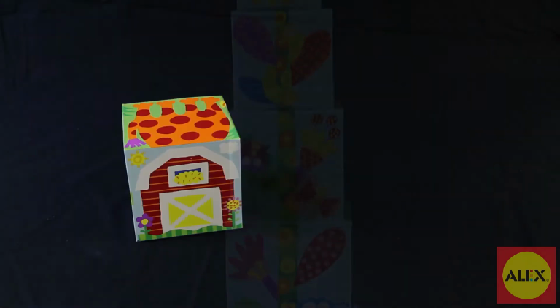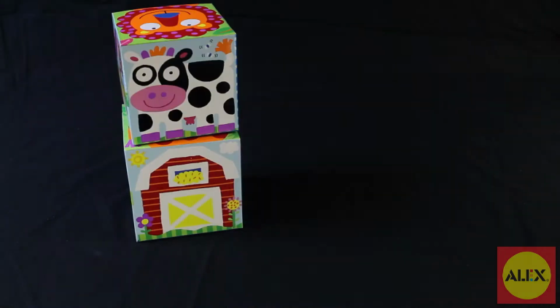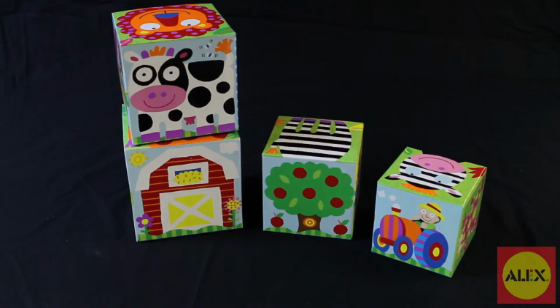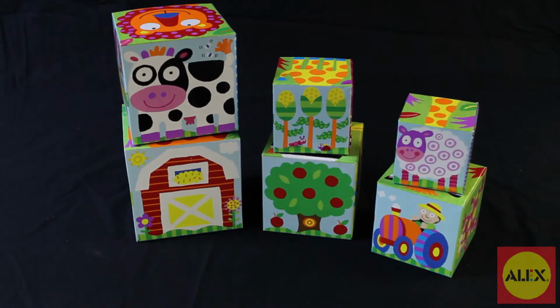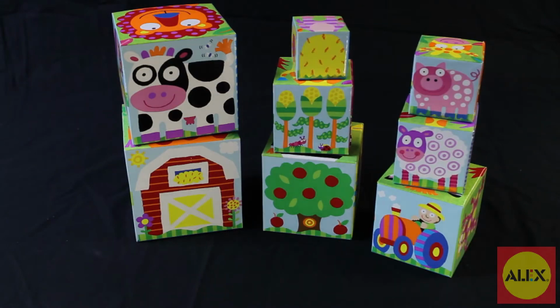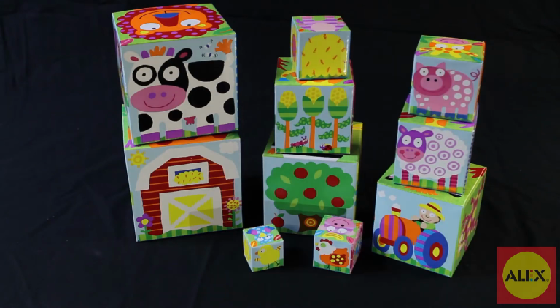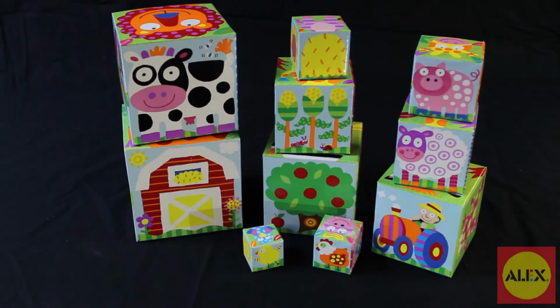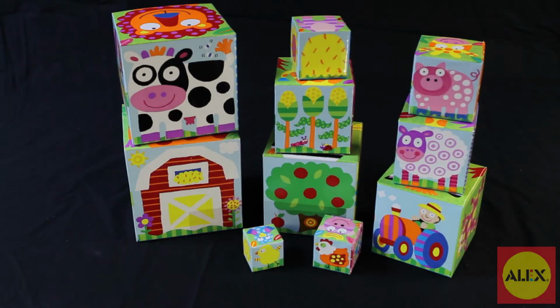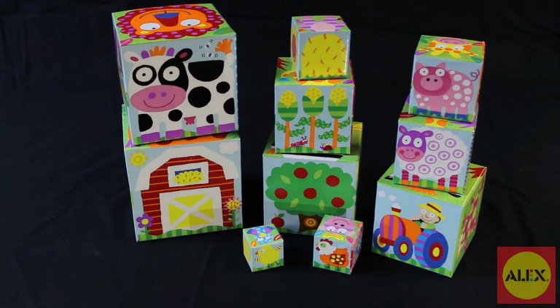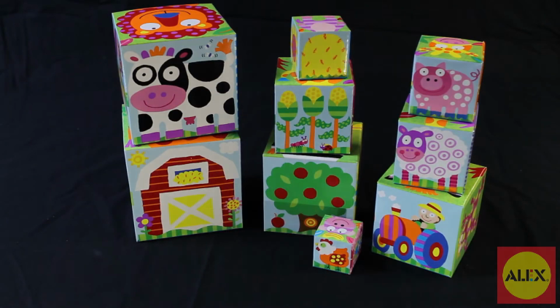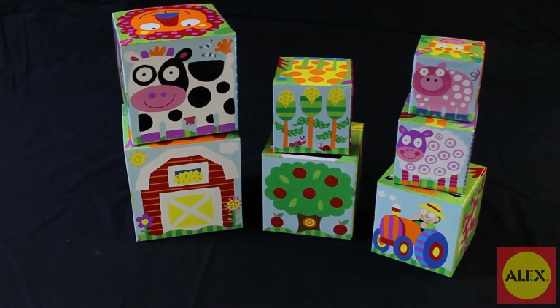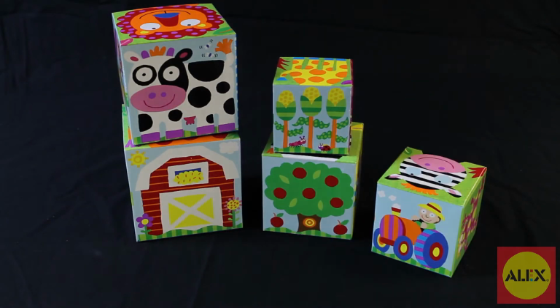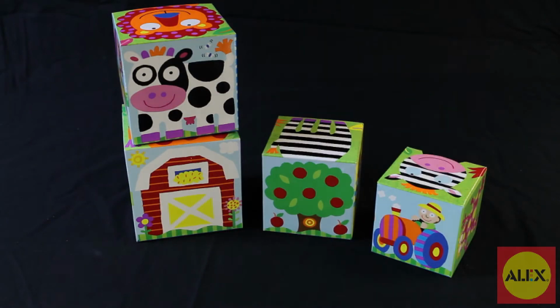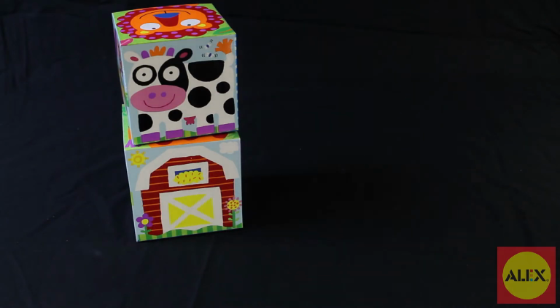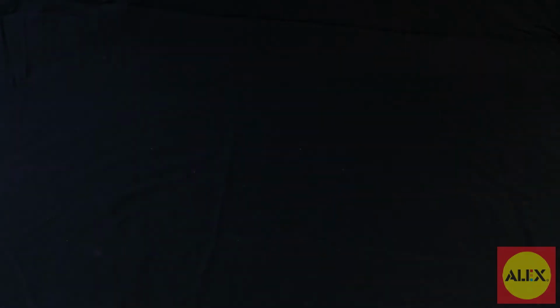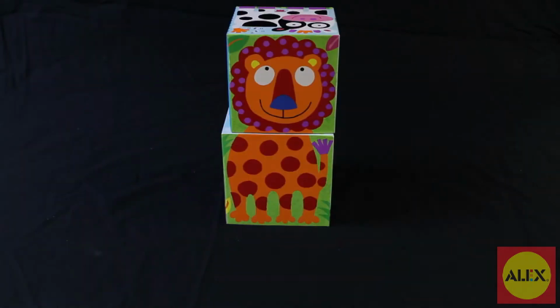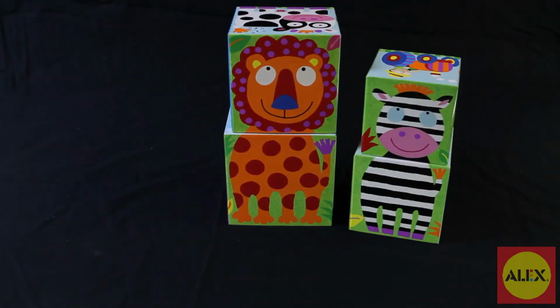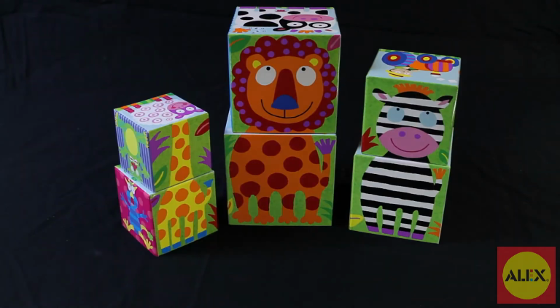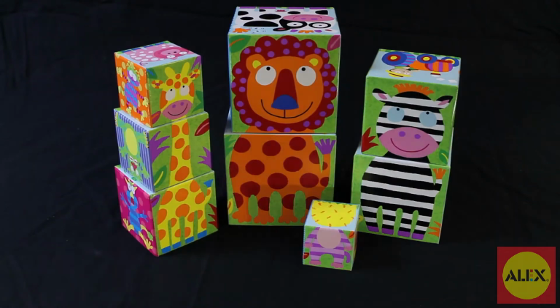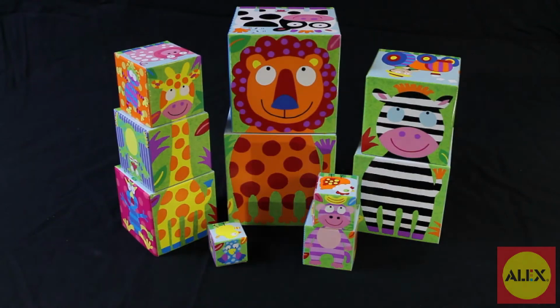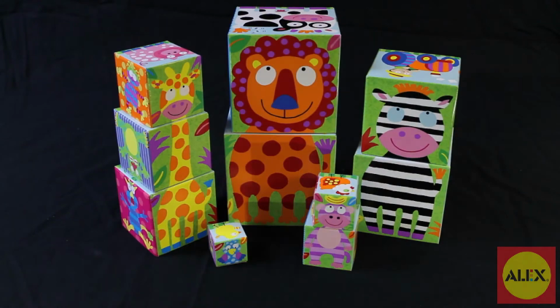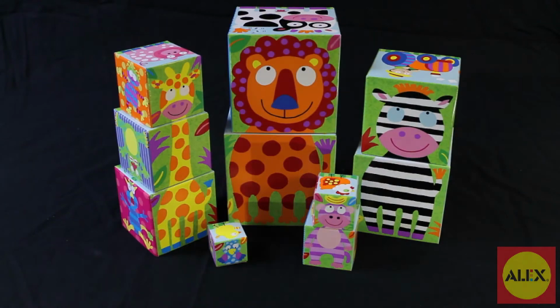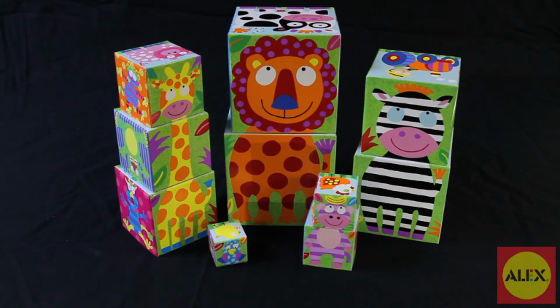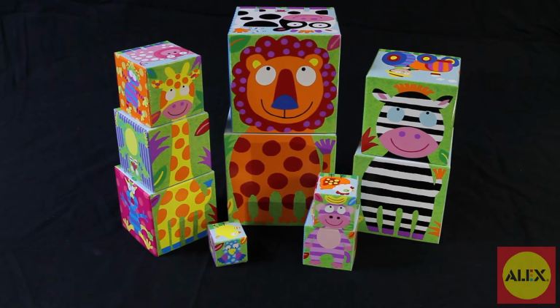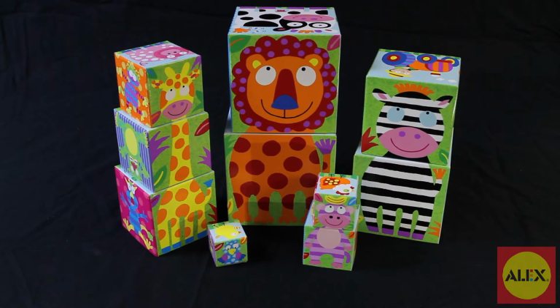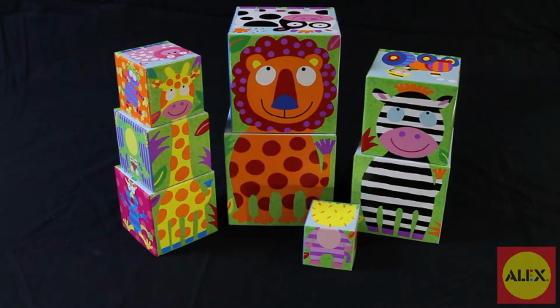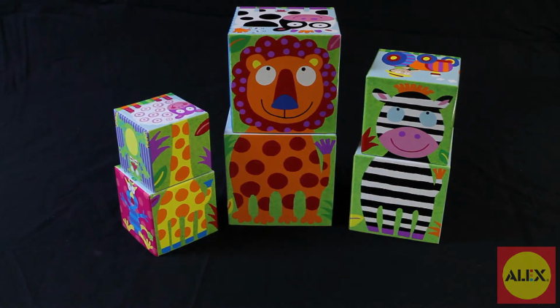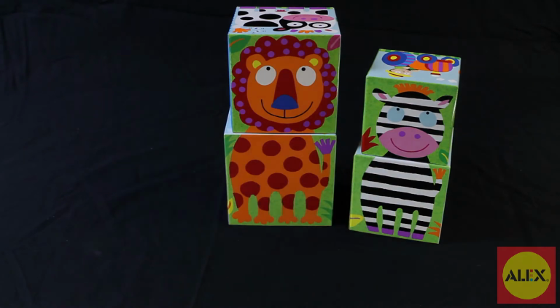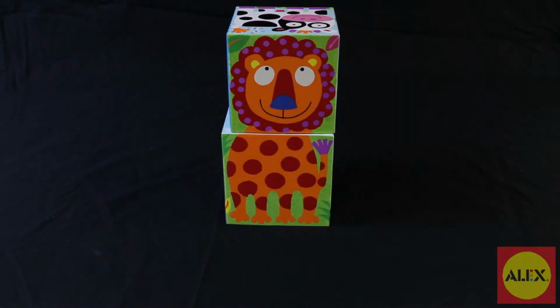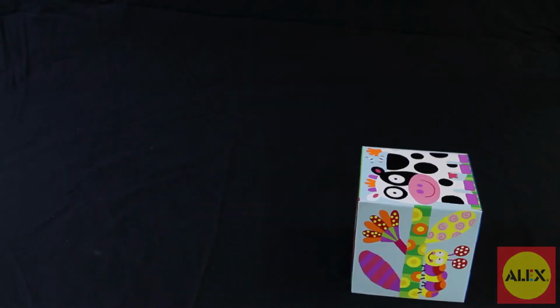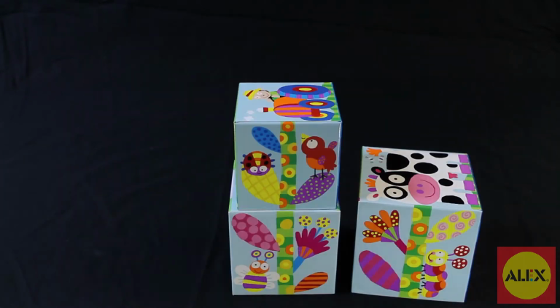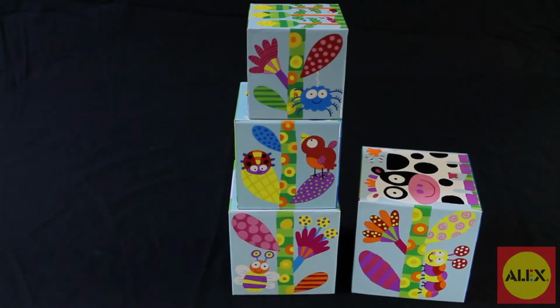Create a farm, jungle, garden, or monsters, and learn to count — all in this same fun activity.